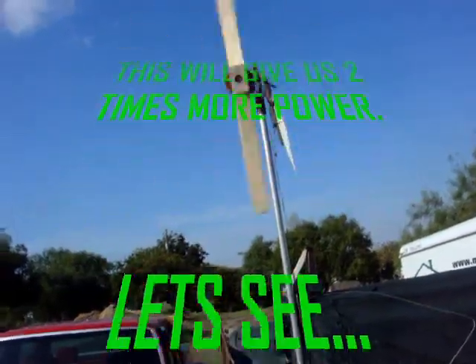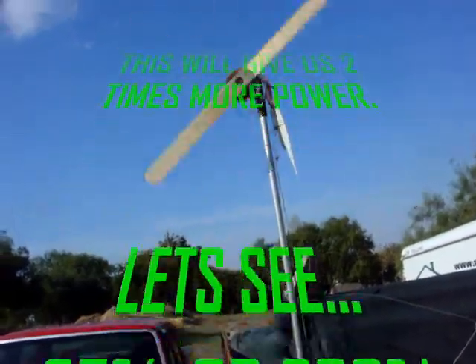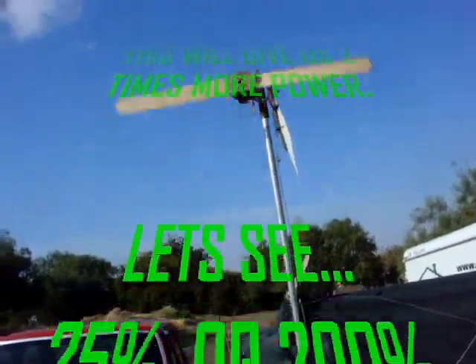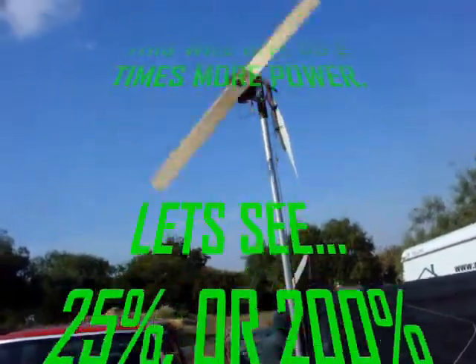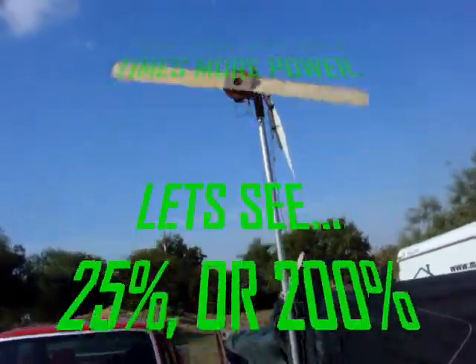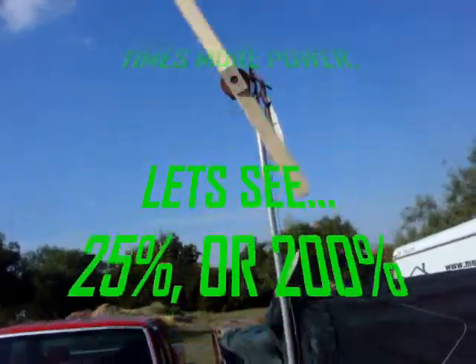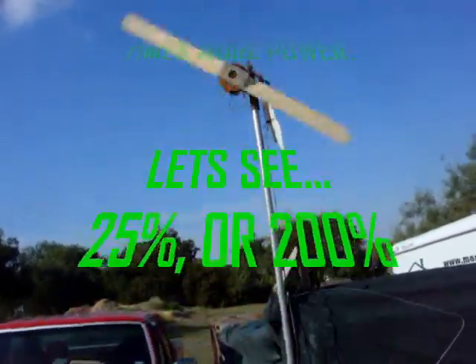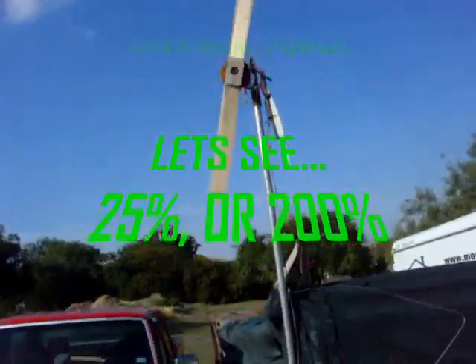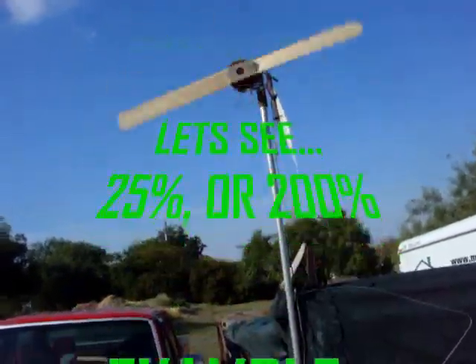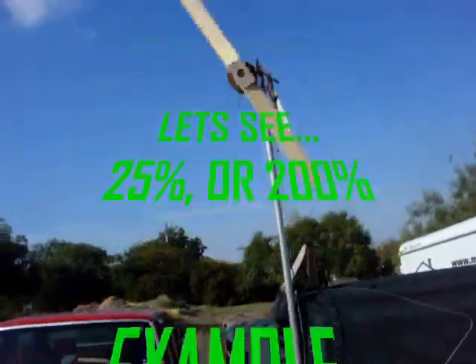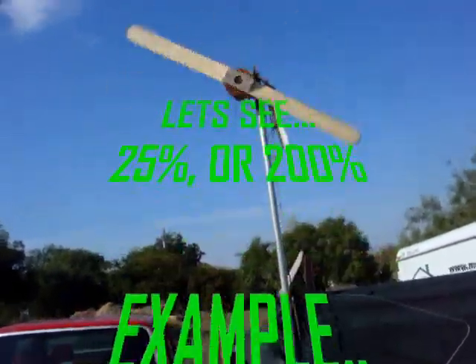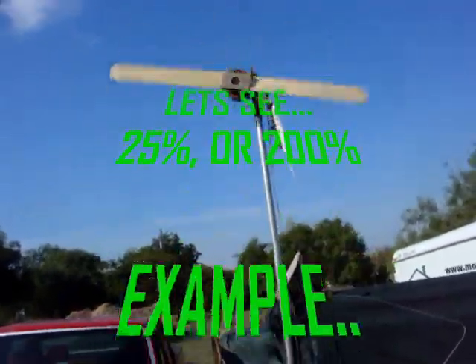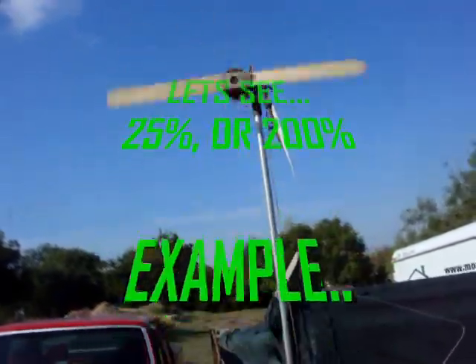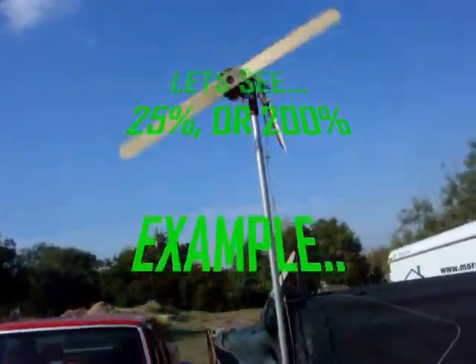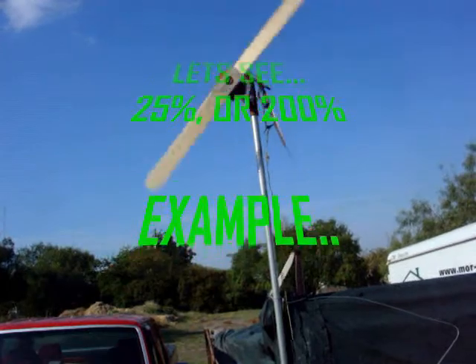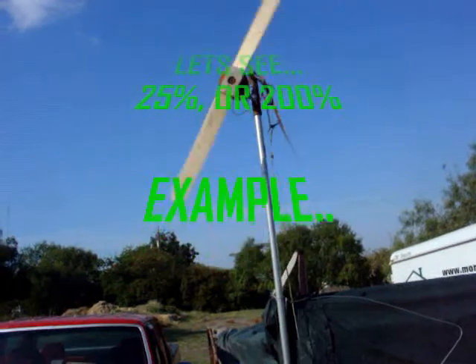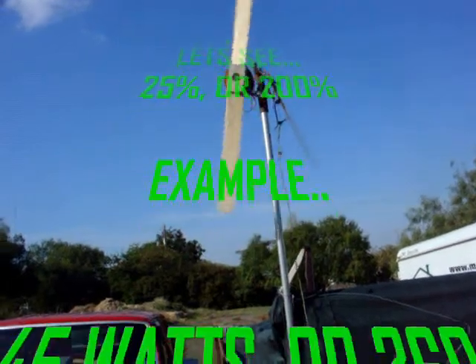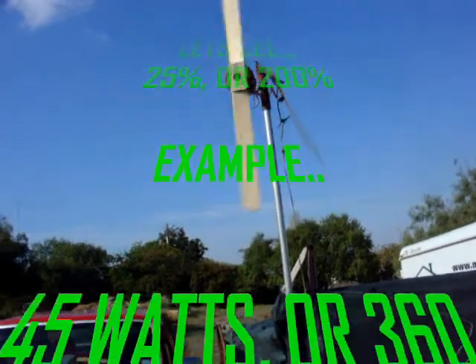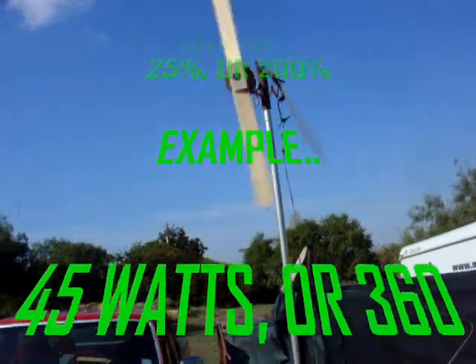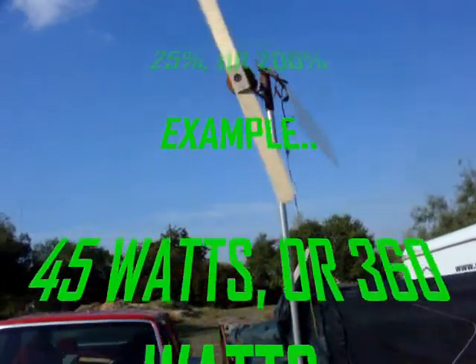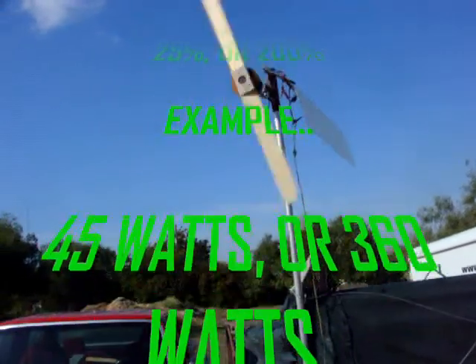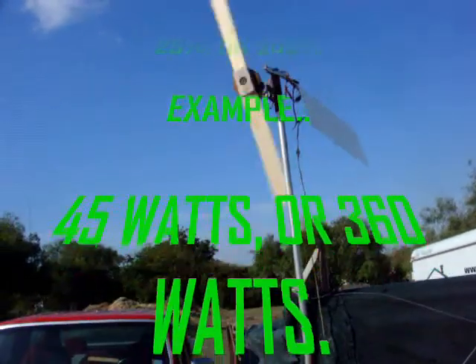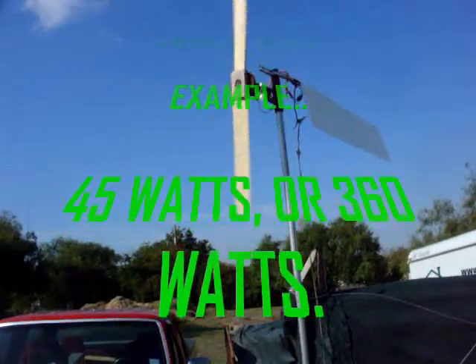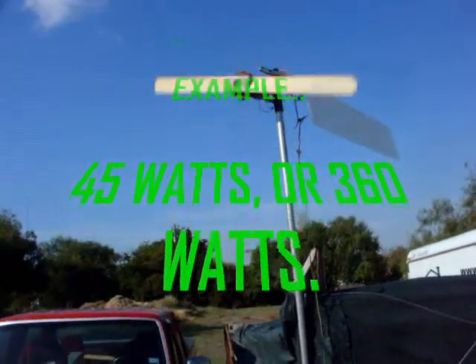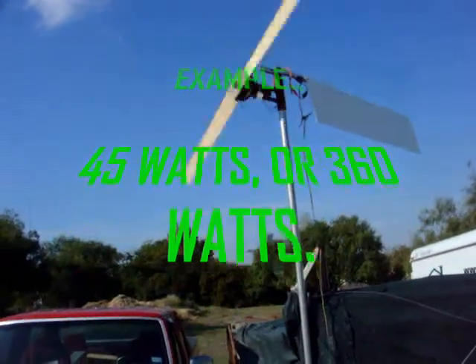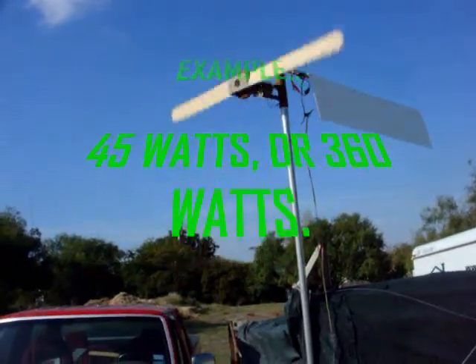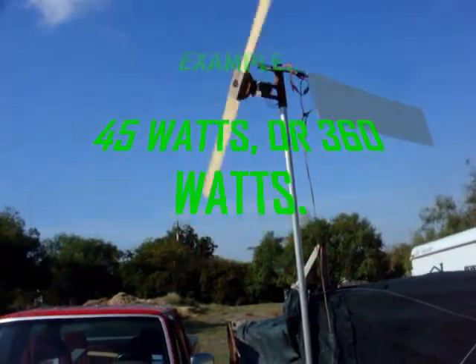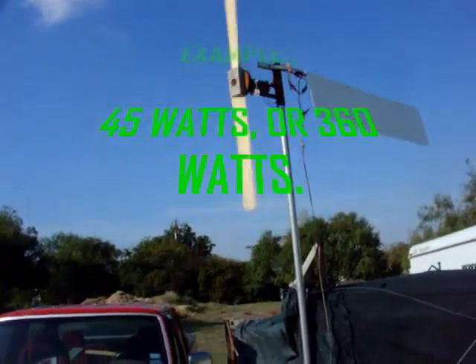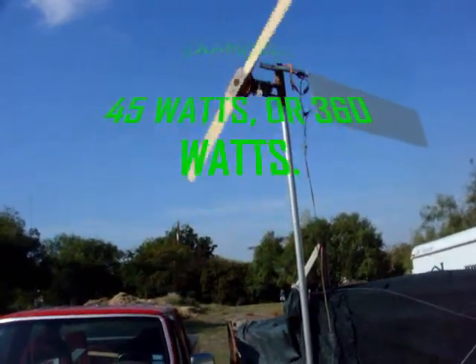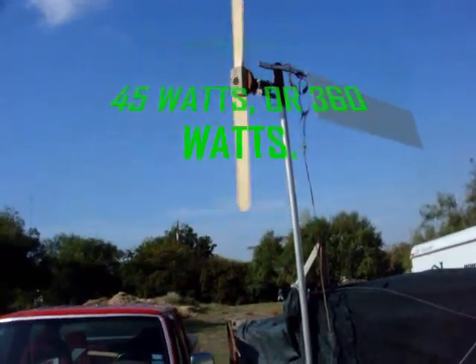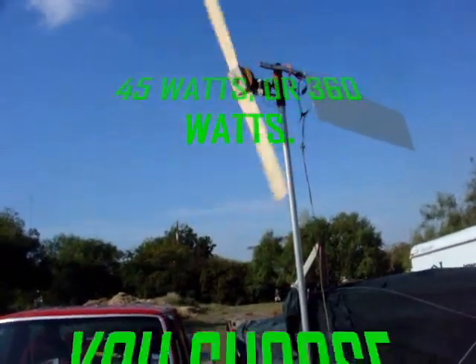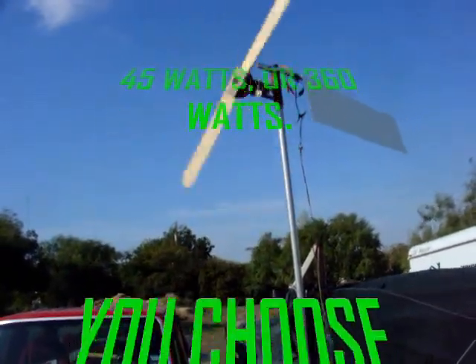You've got to curve the front of the blades and sharpen the back end of the blades to make them quiet. Plus the tips have to be rounded.